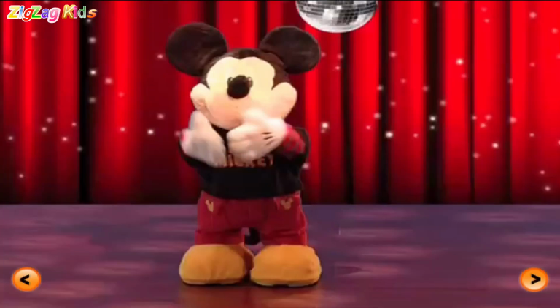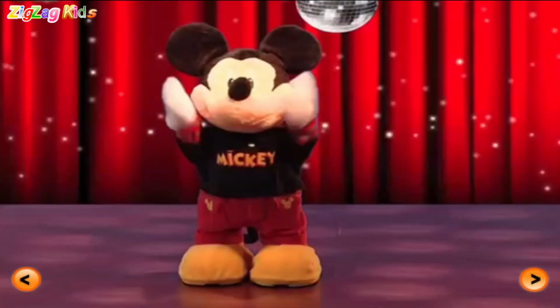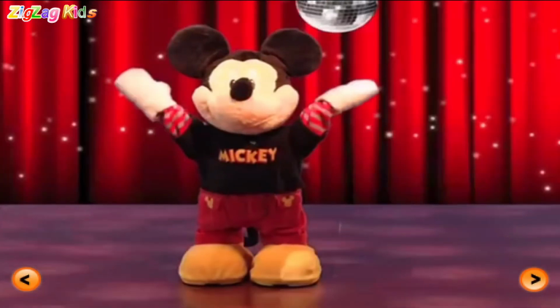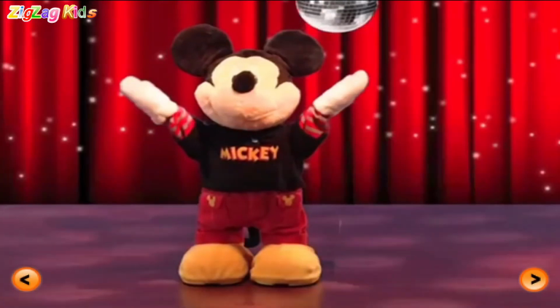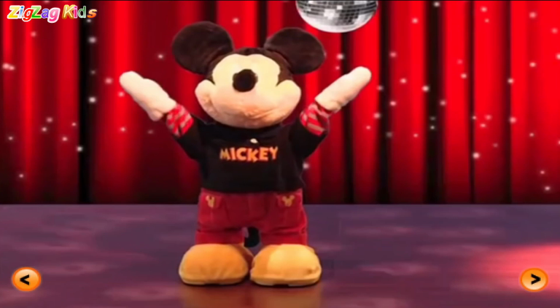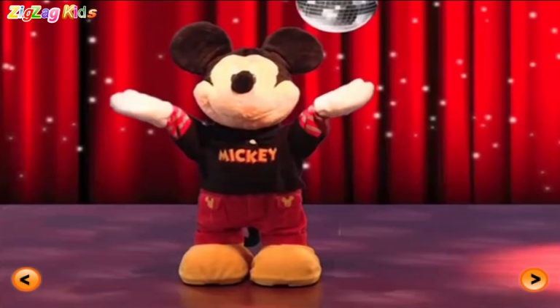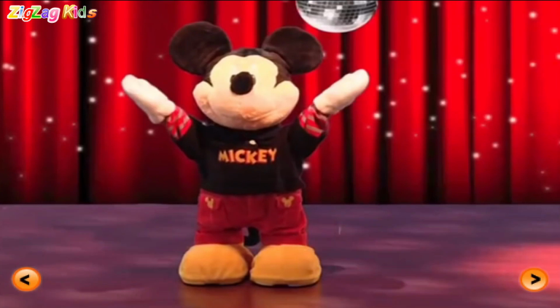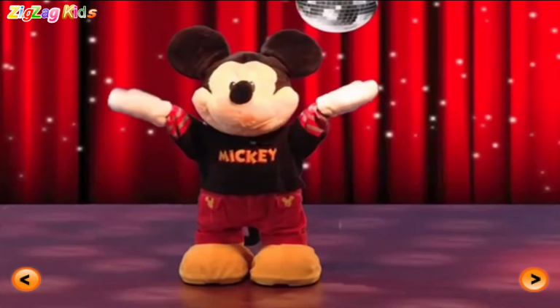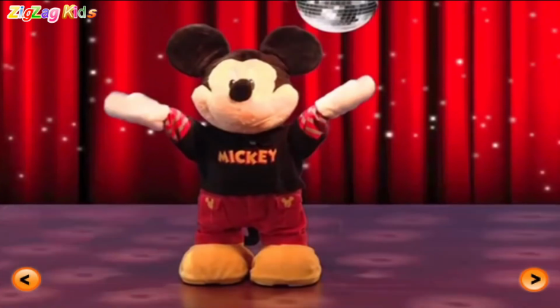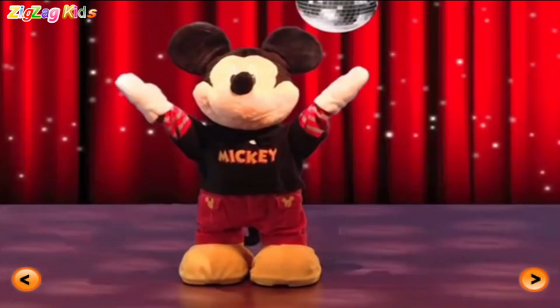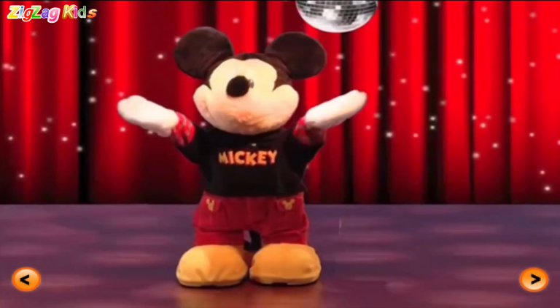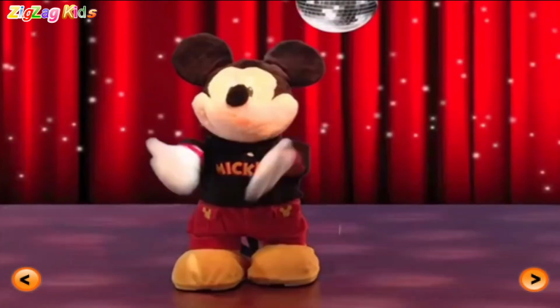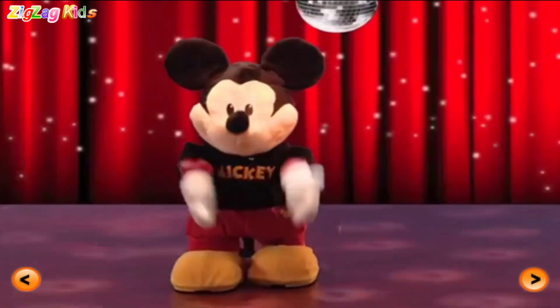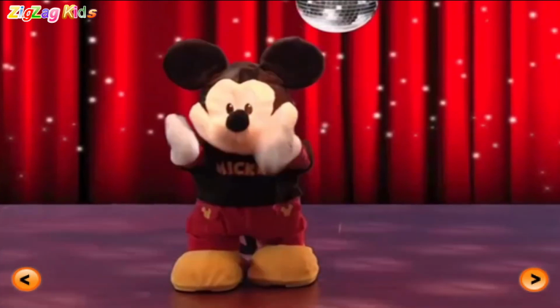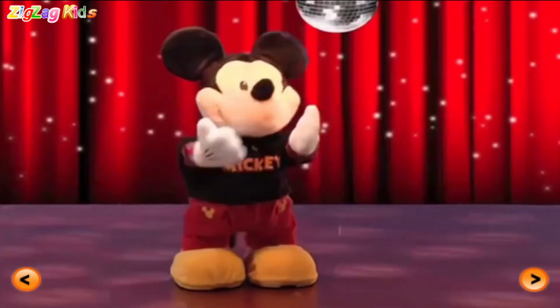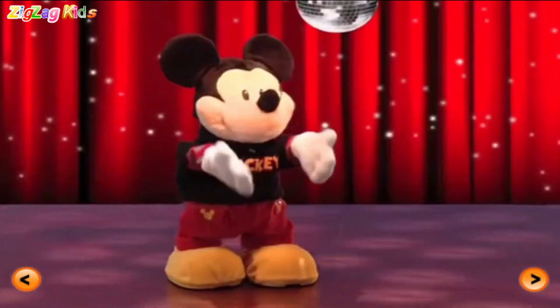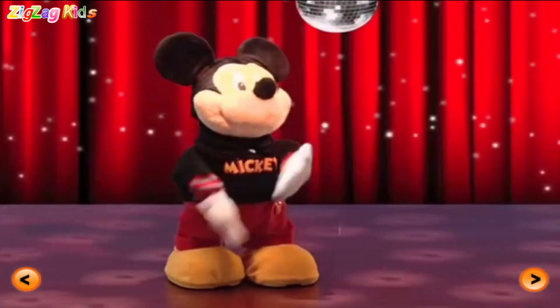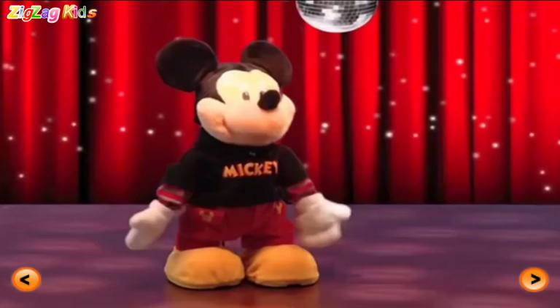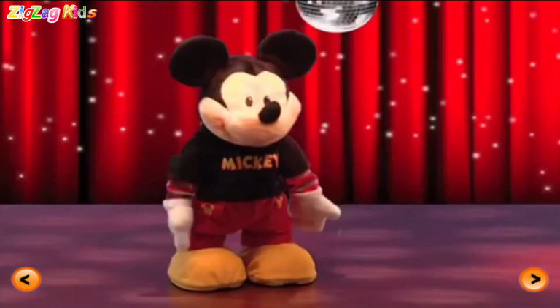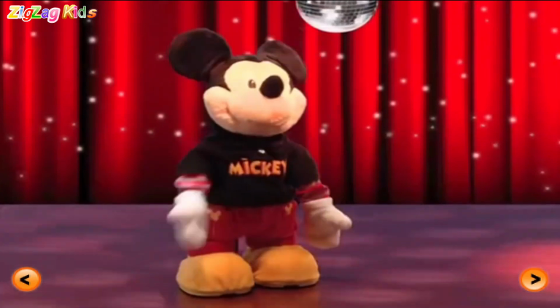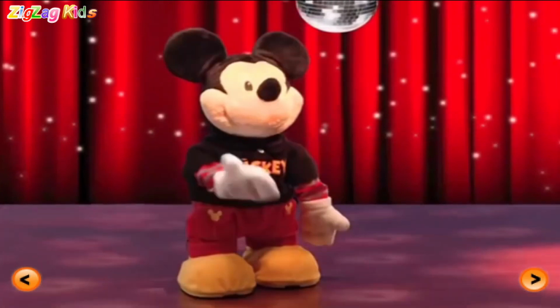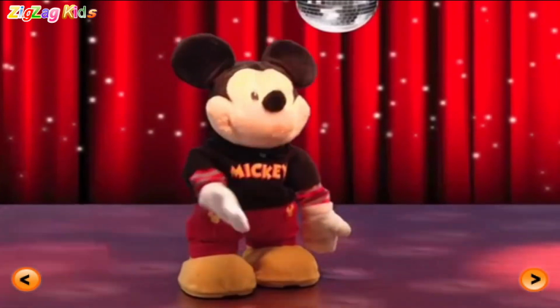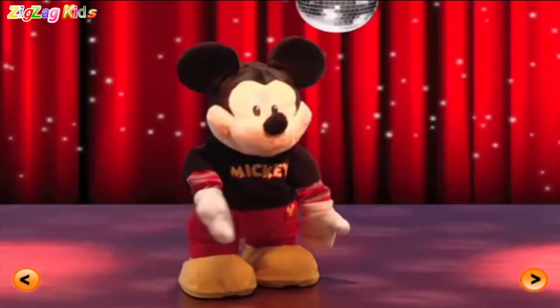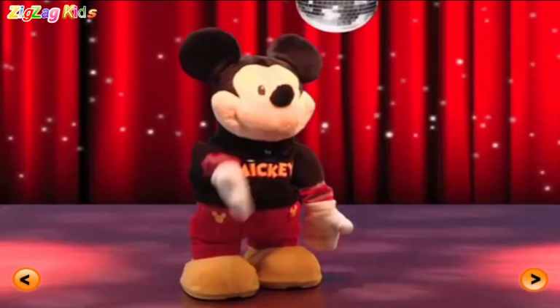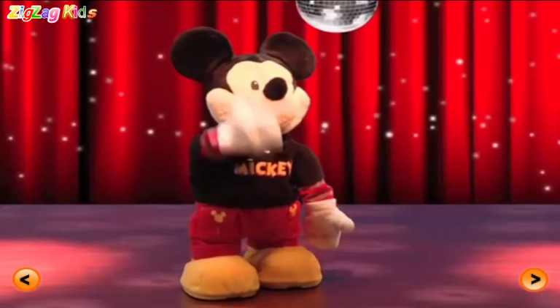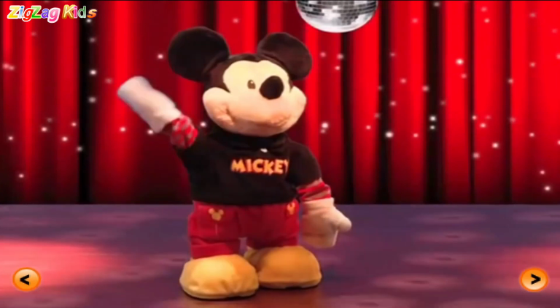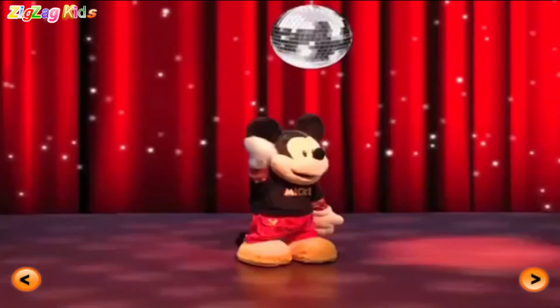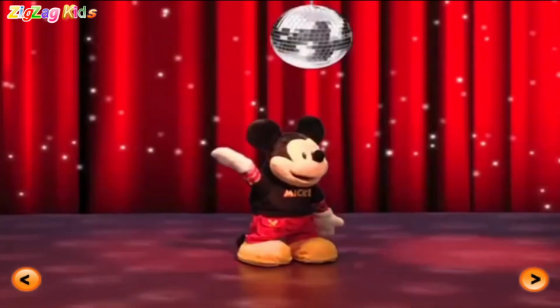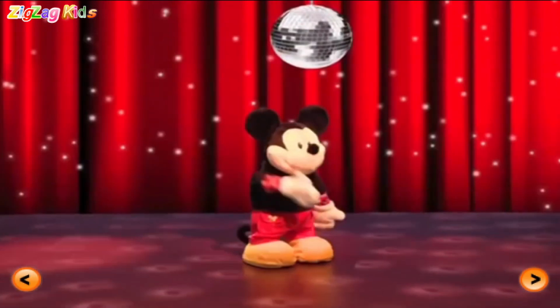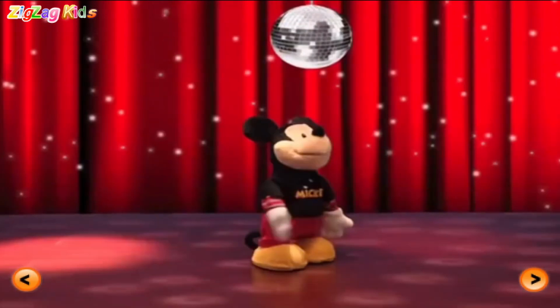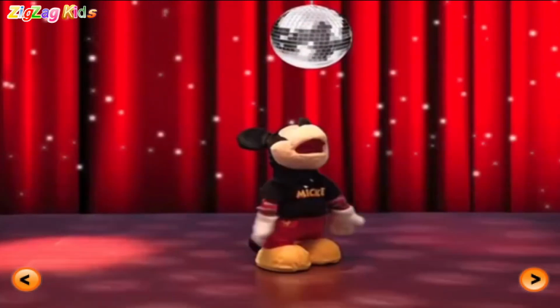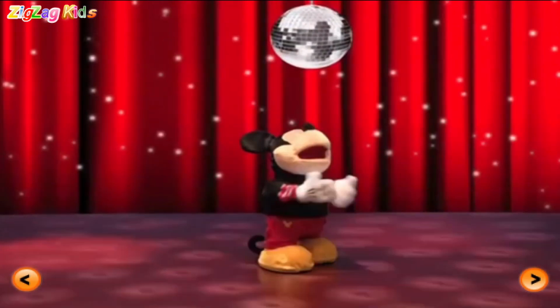Hey, hey! Let's dance! M to the I! C to the K! Y! M!